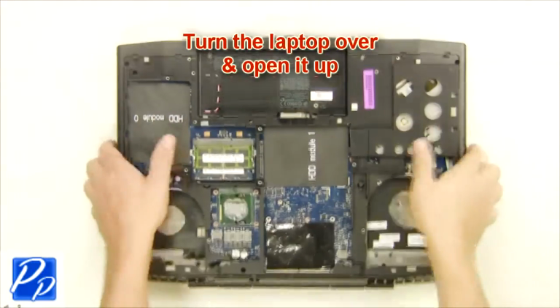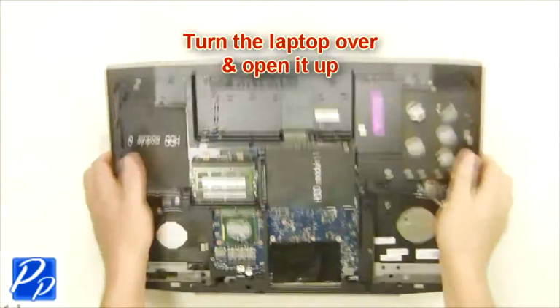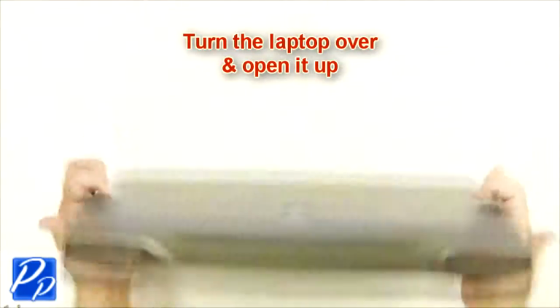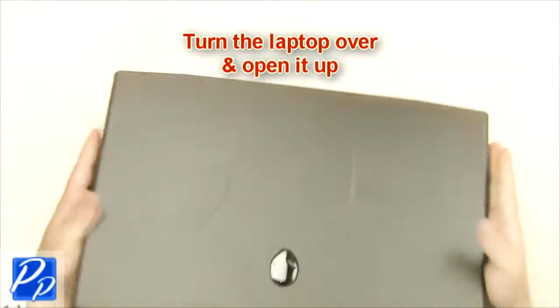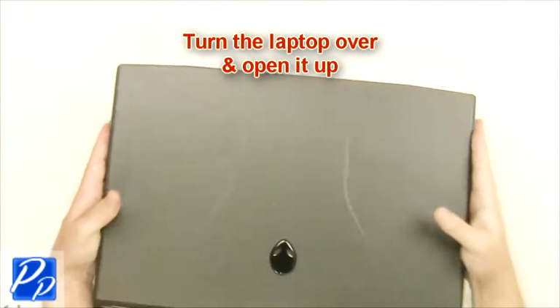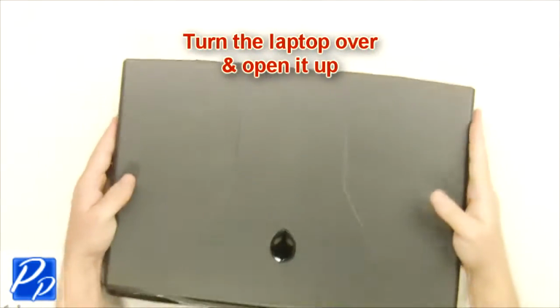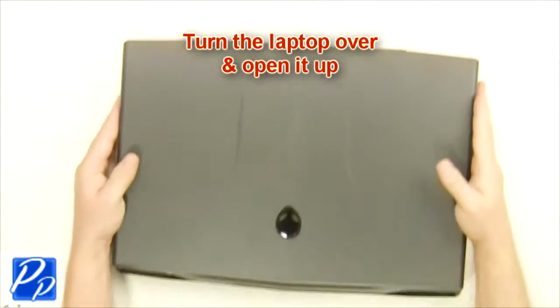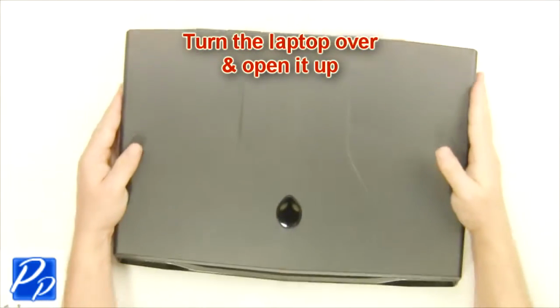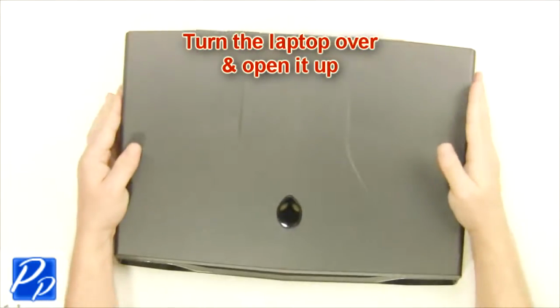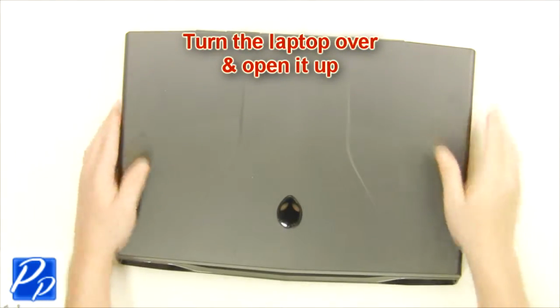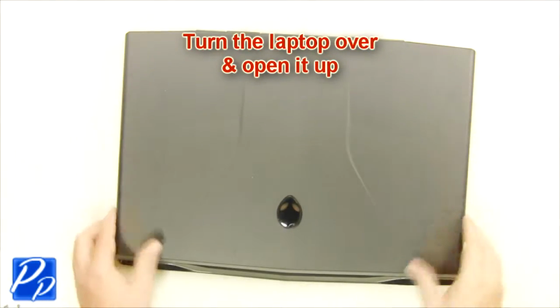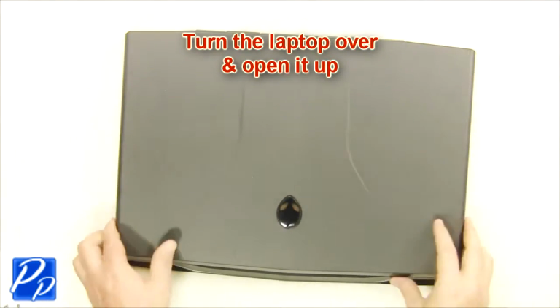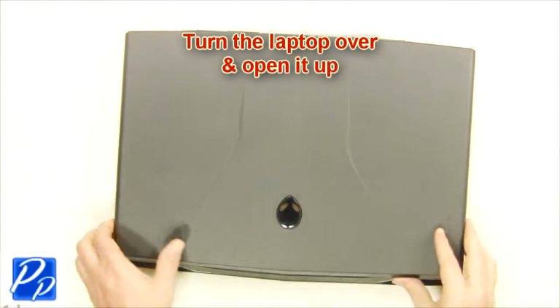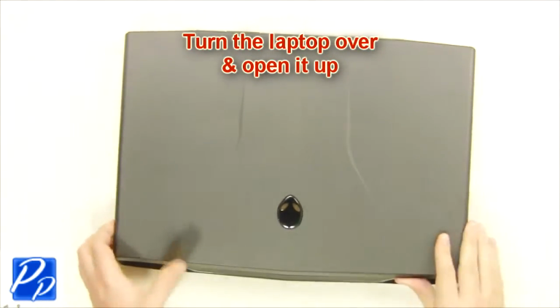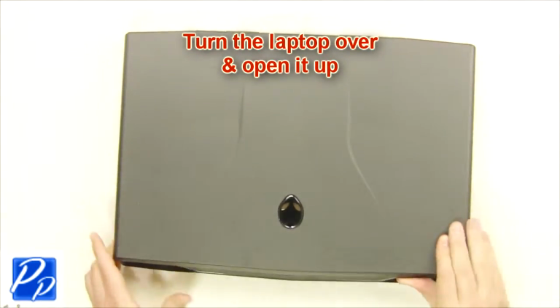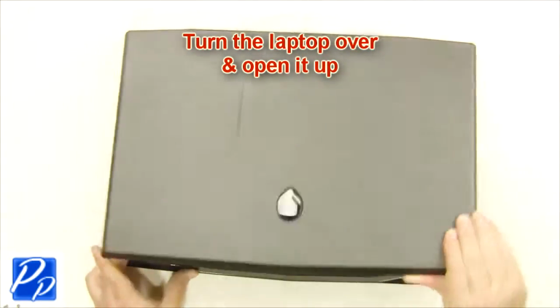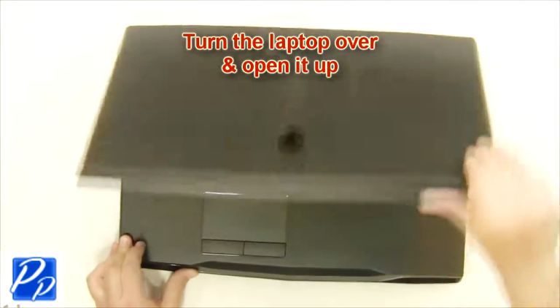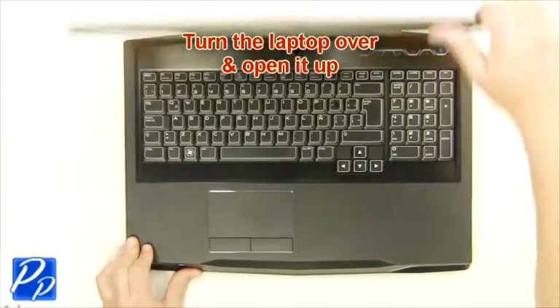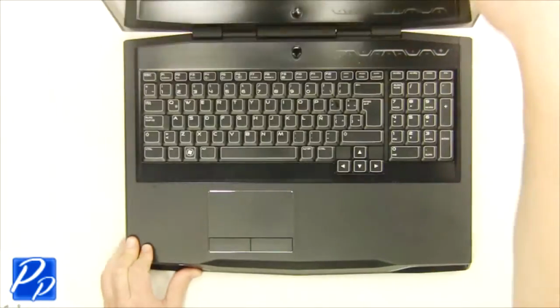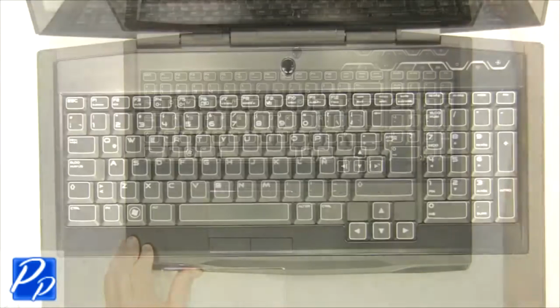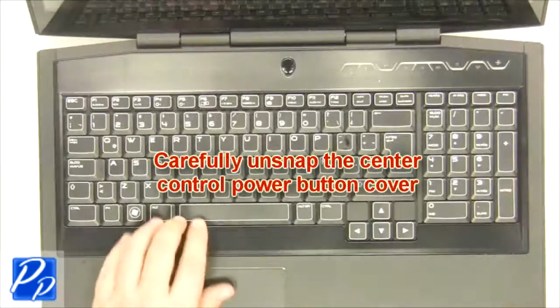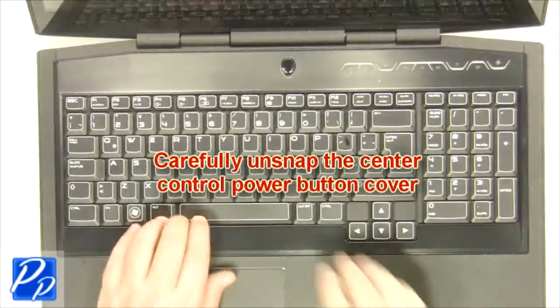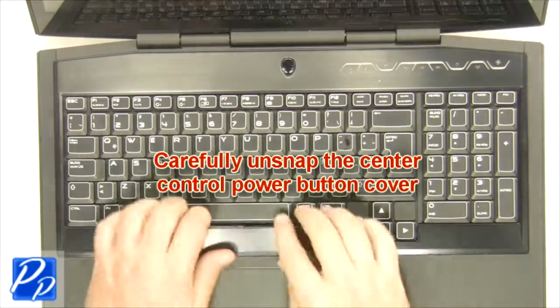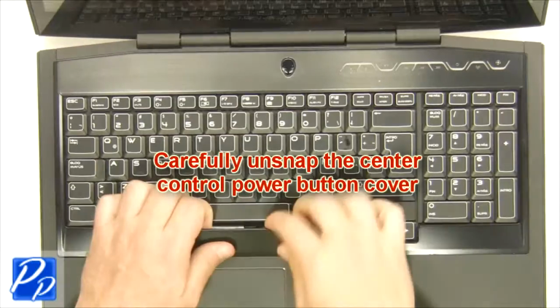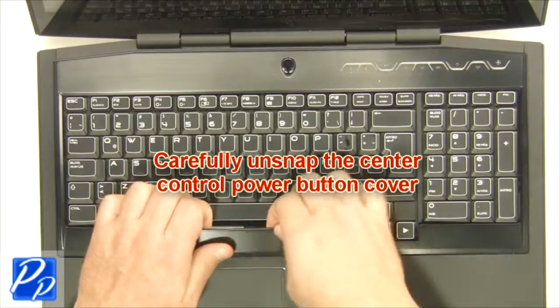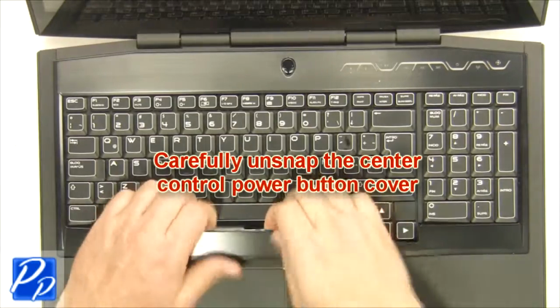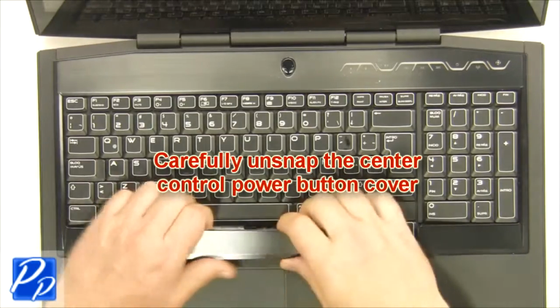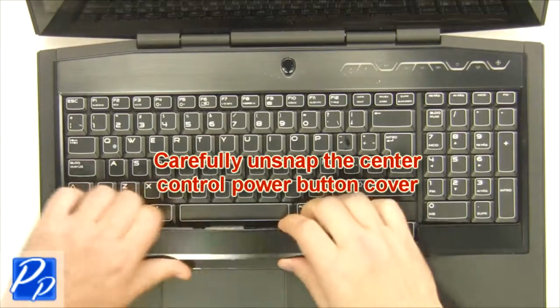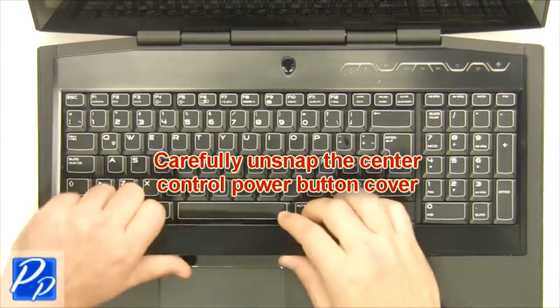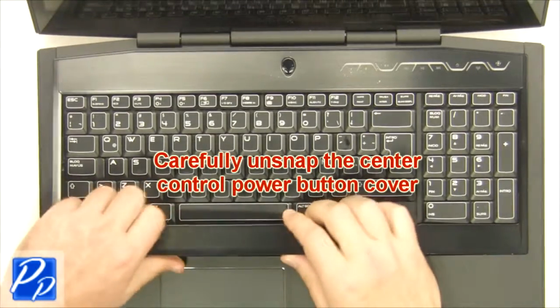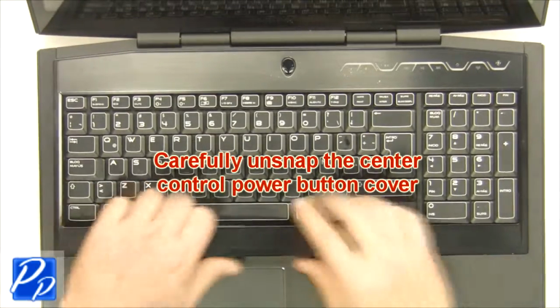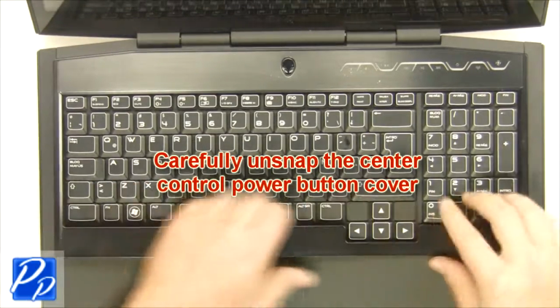Turn the laptop over and open it up. Carefully unsnap the center control power button cover.